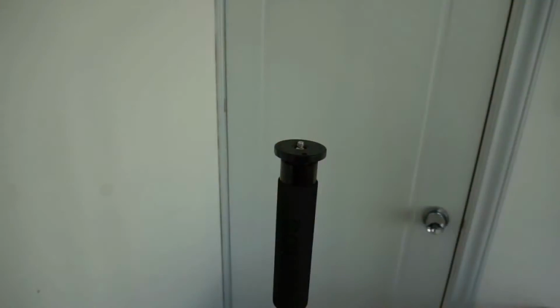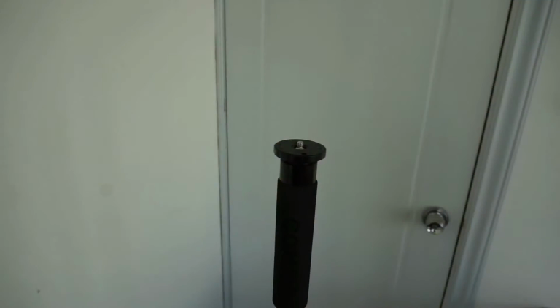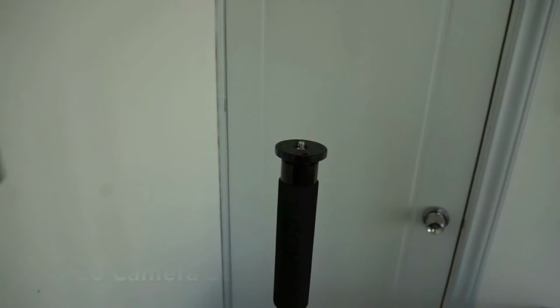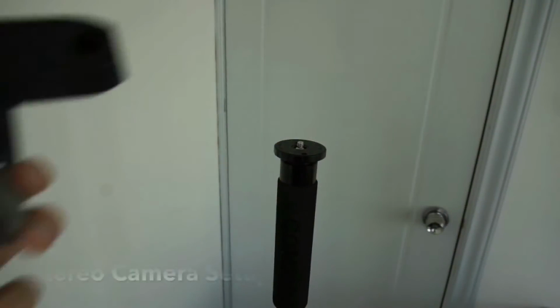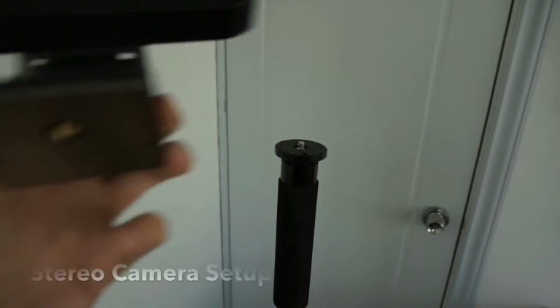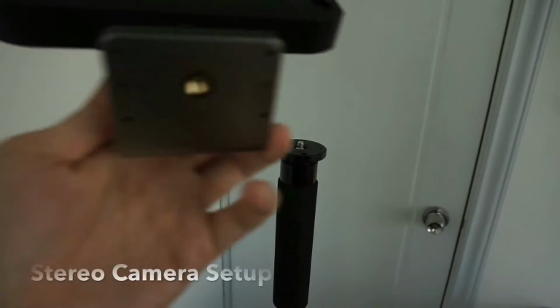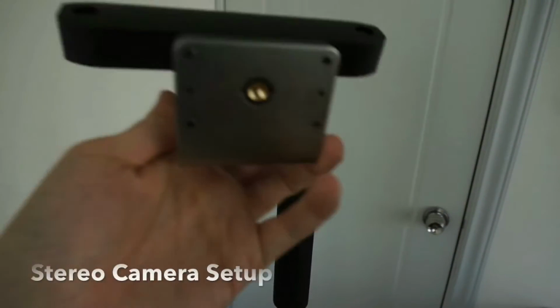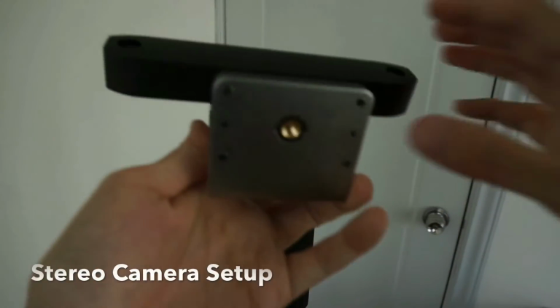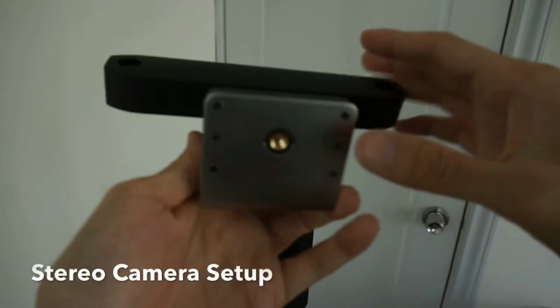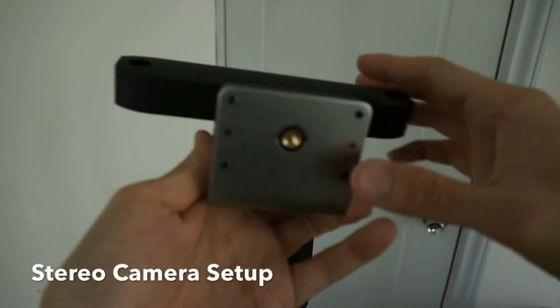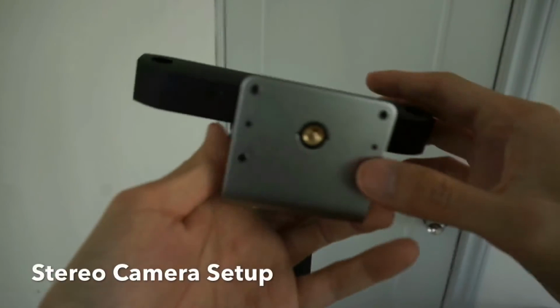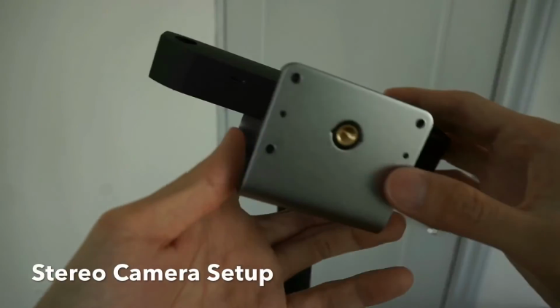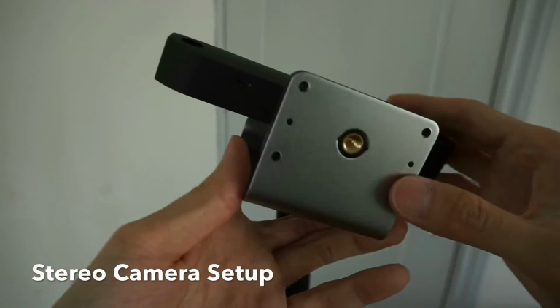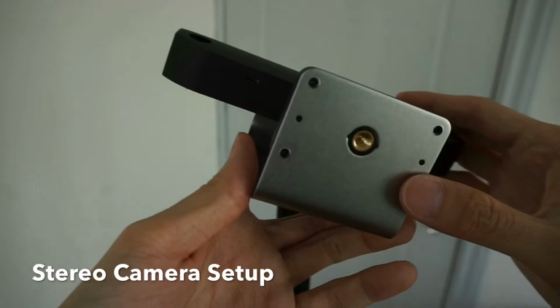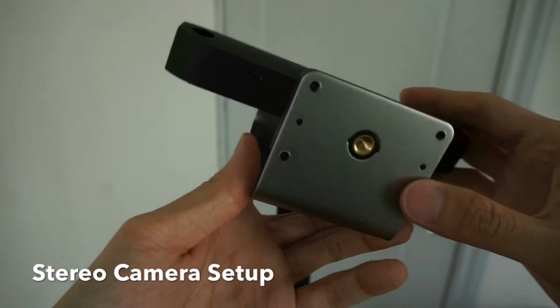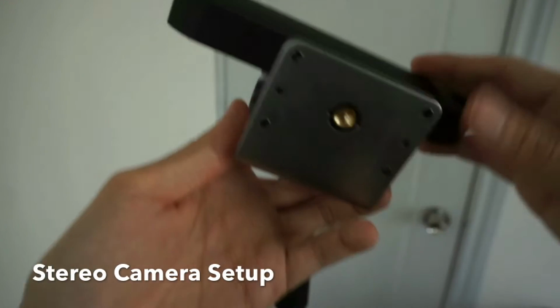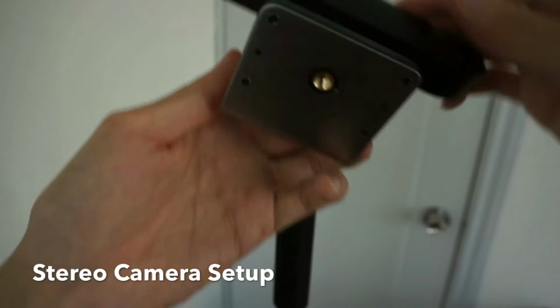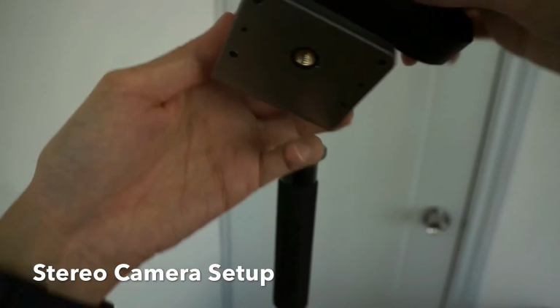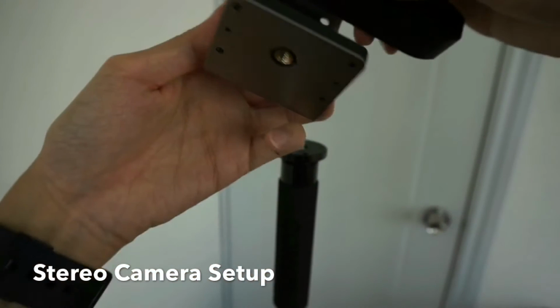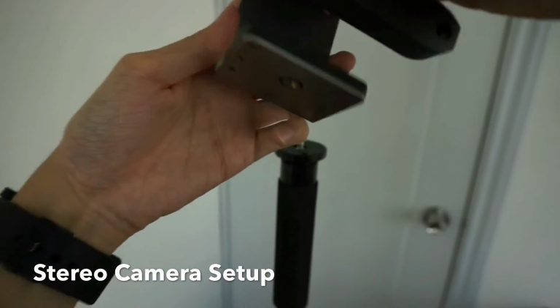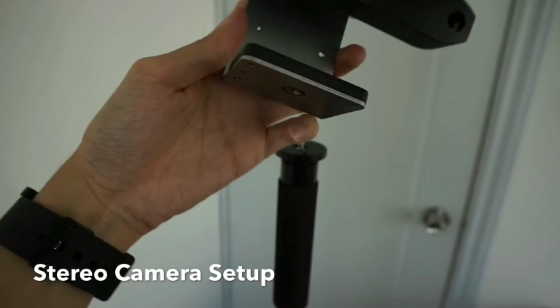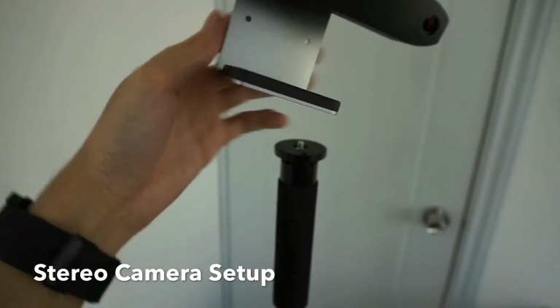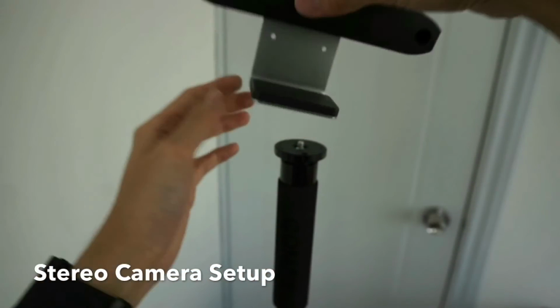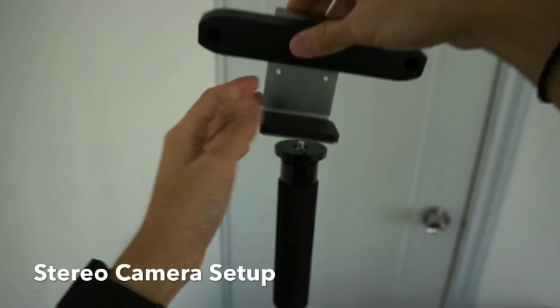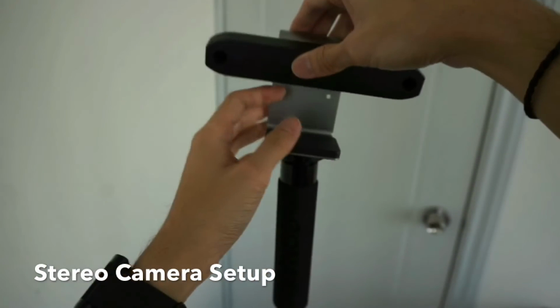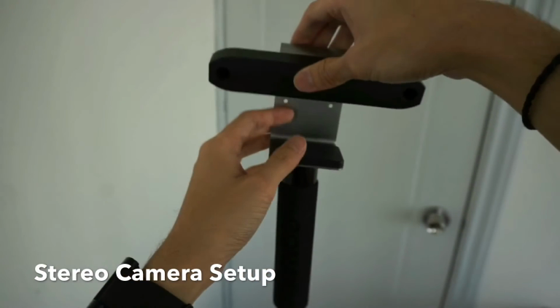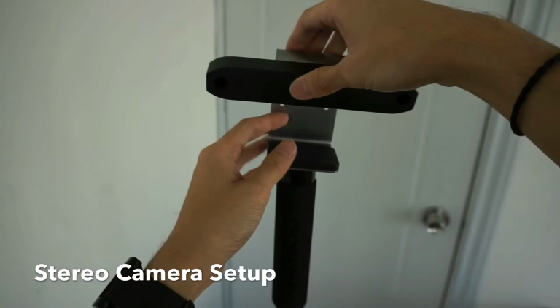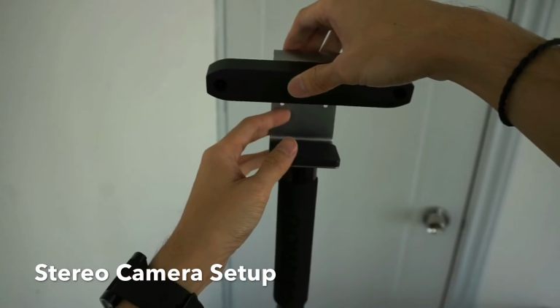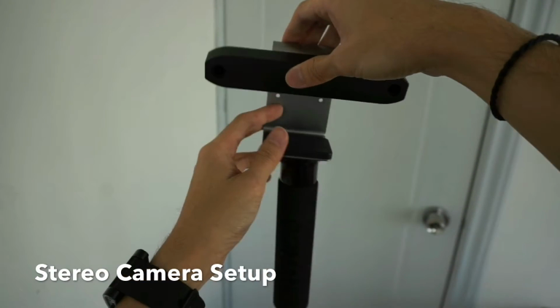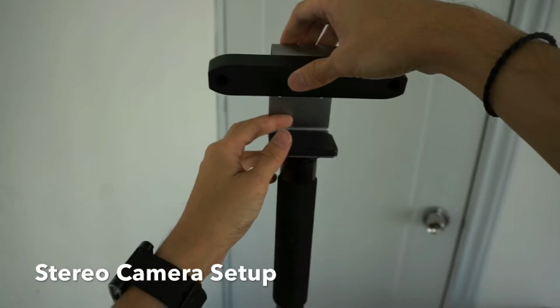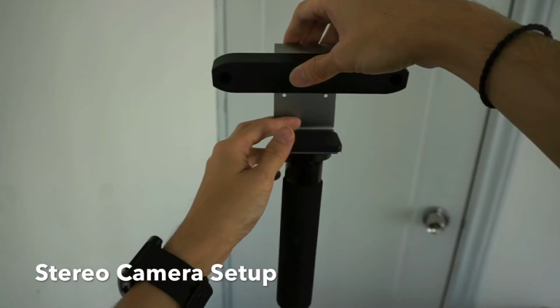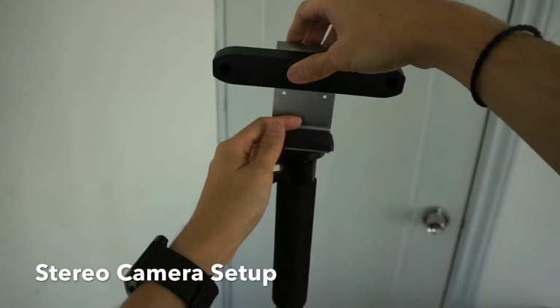Hello everyone, Tommy here. Let's begin the quick start guide with the setting up of the stereo camera.